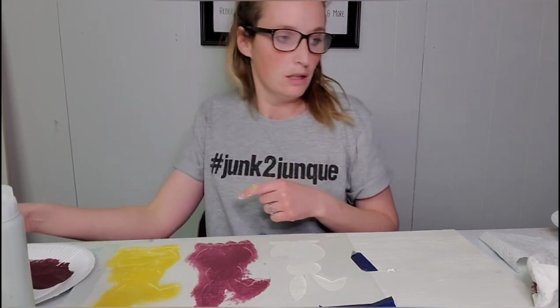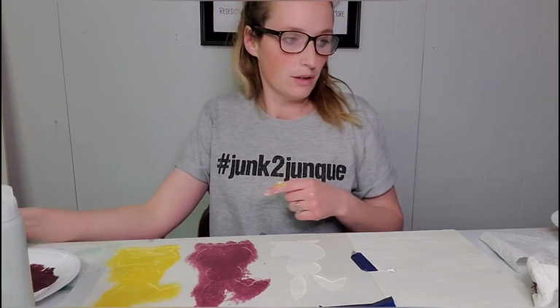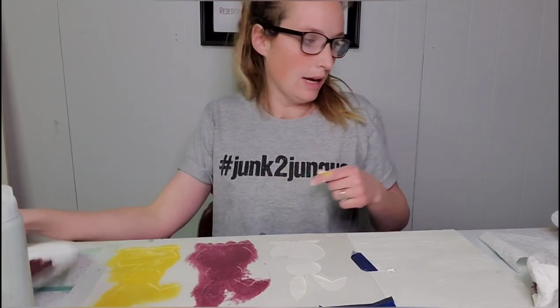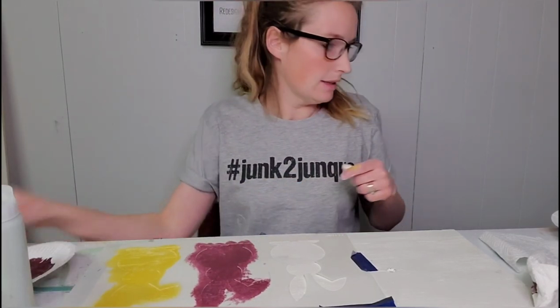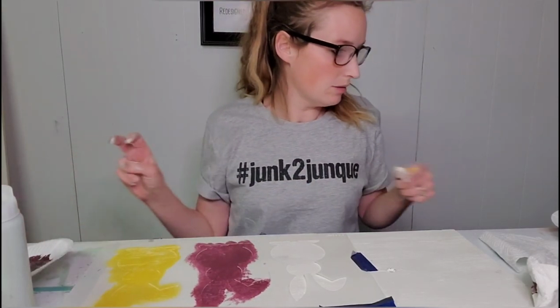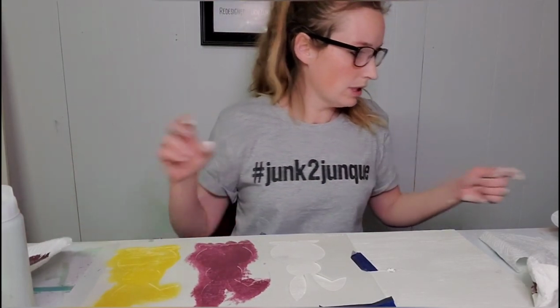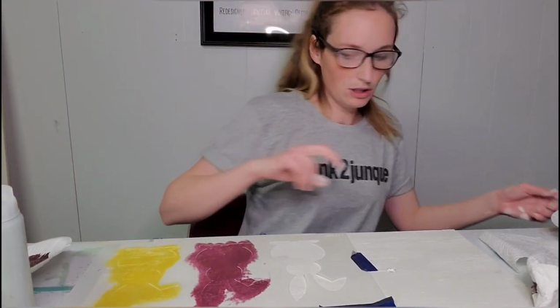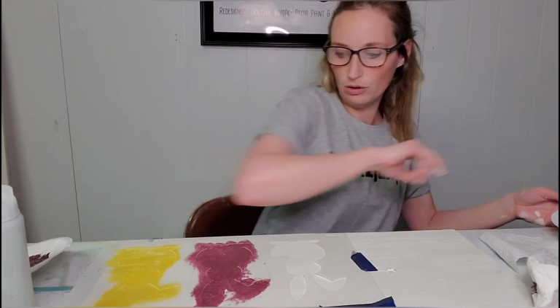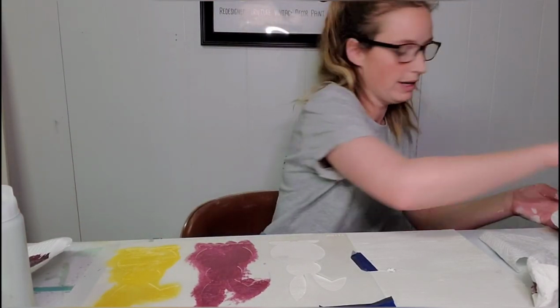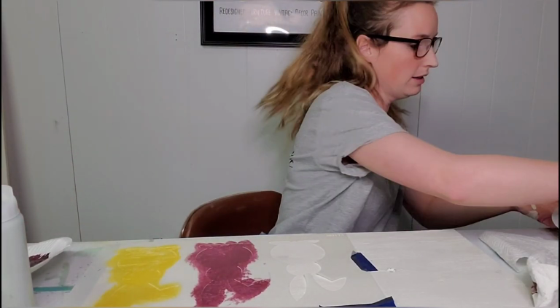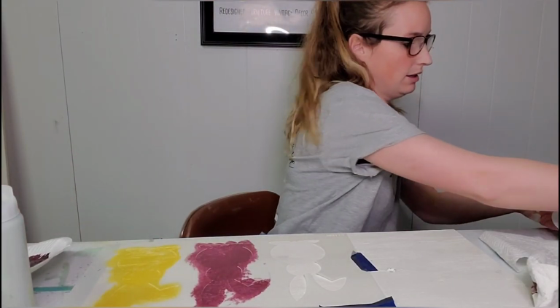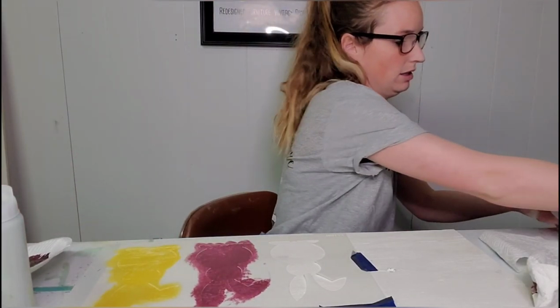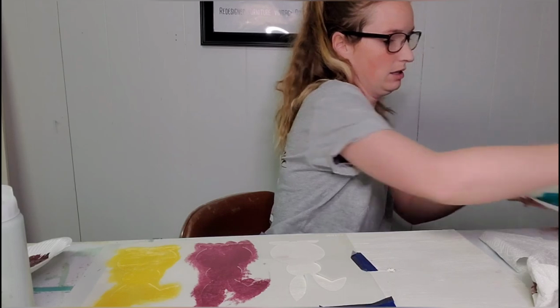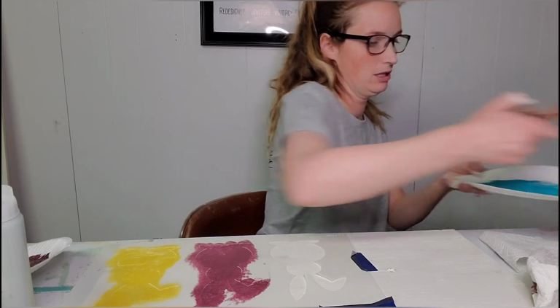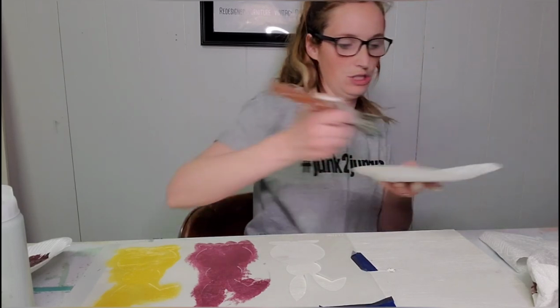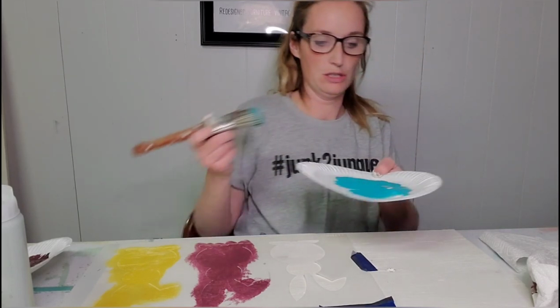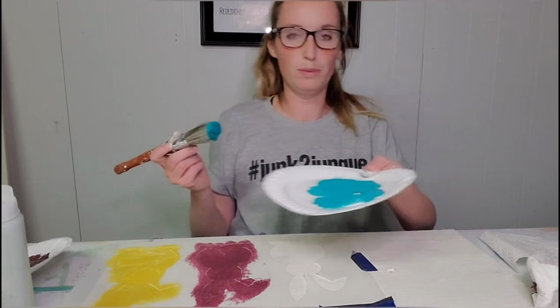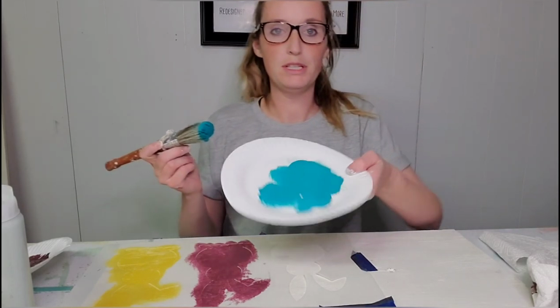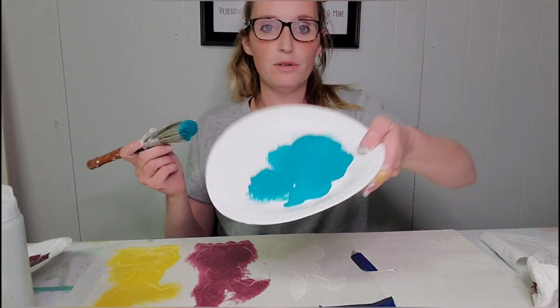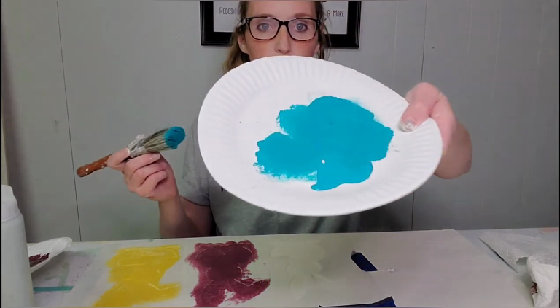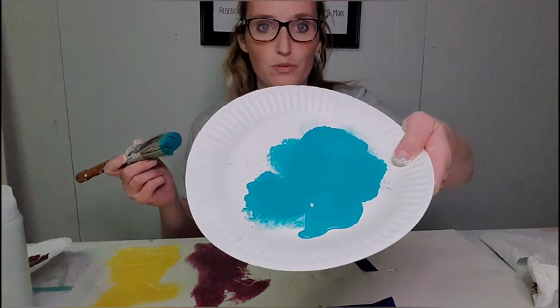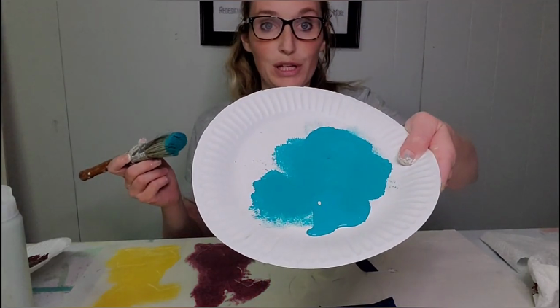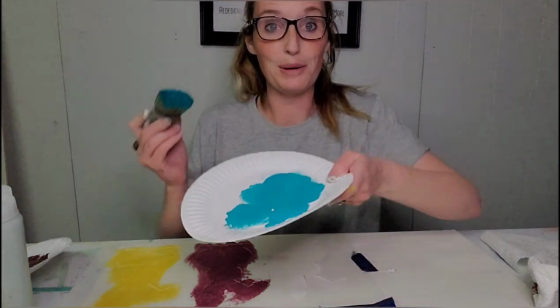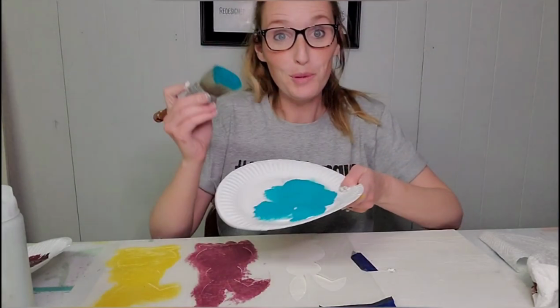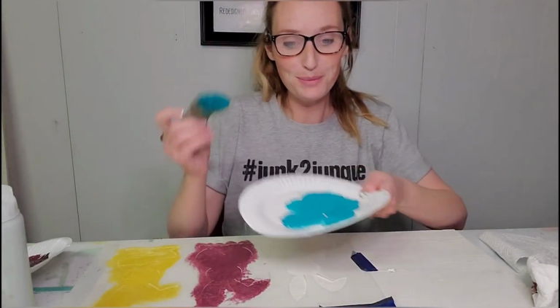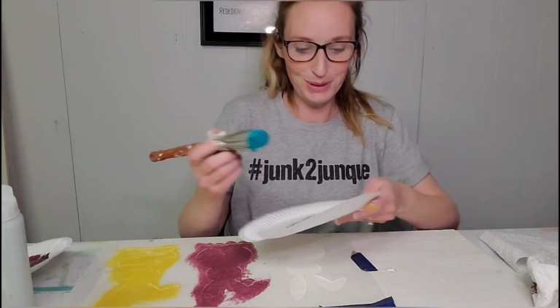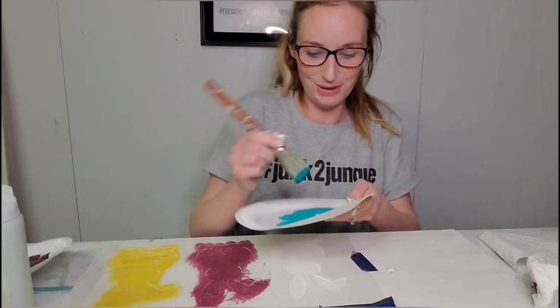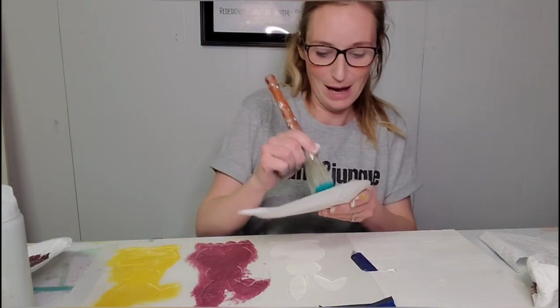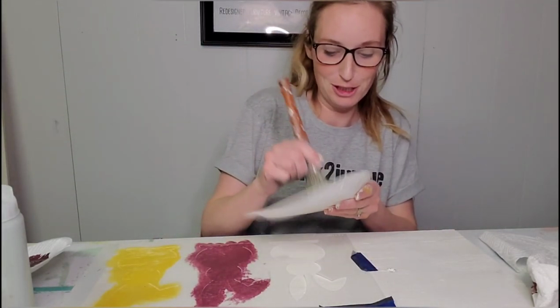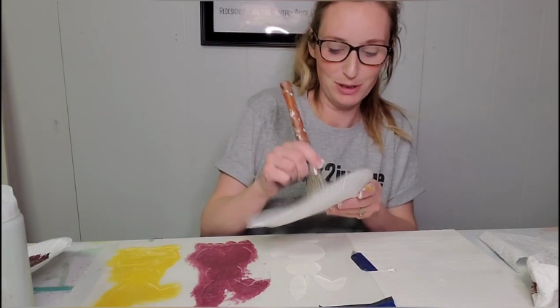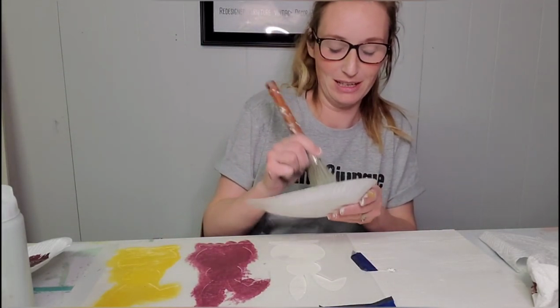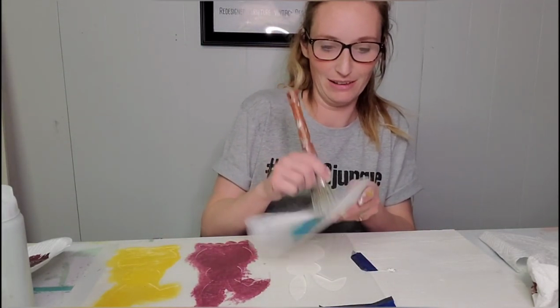Then we're going to go with Country Chic's Whoop-de-doo — a really great bright blue, happy spring color.